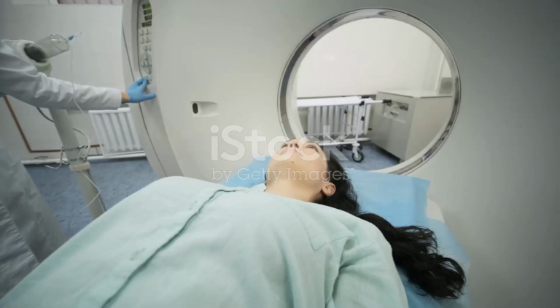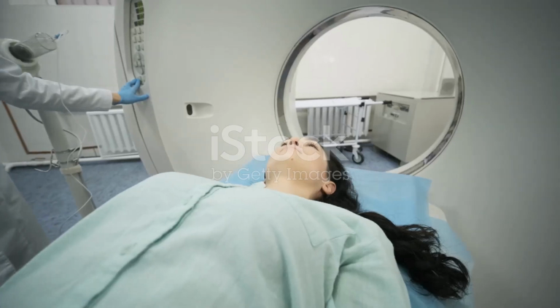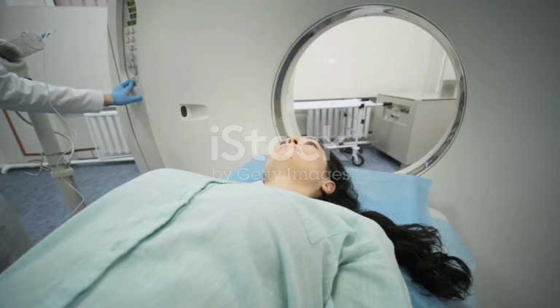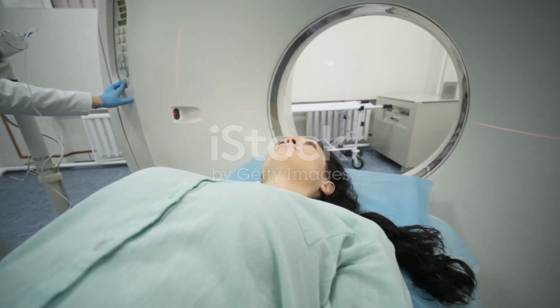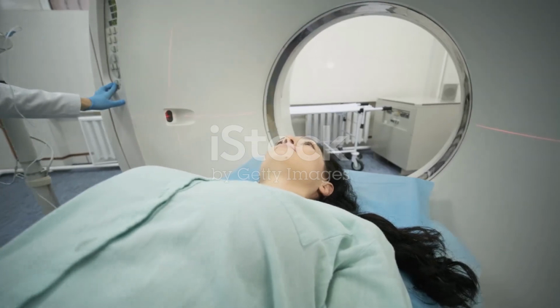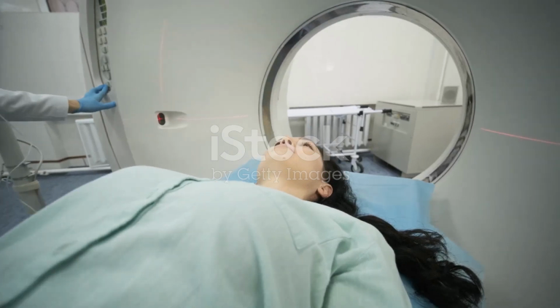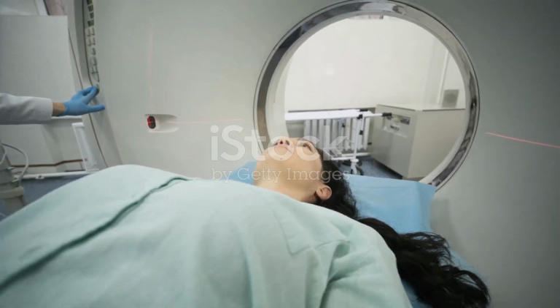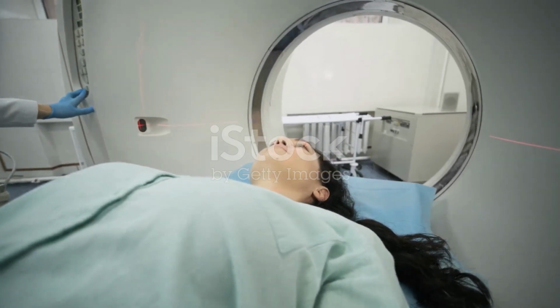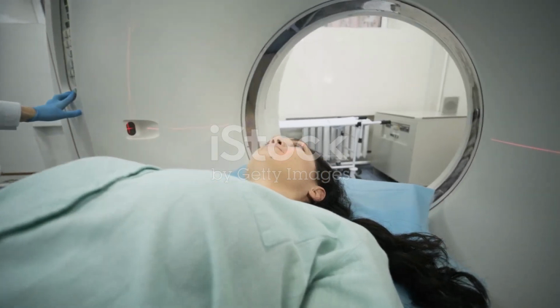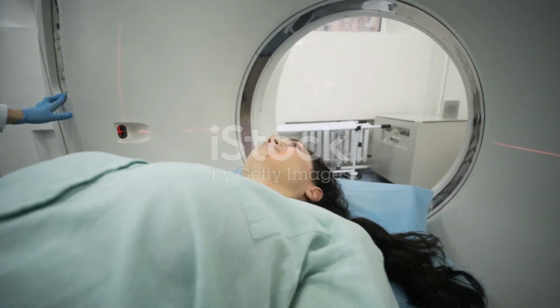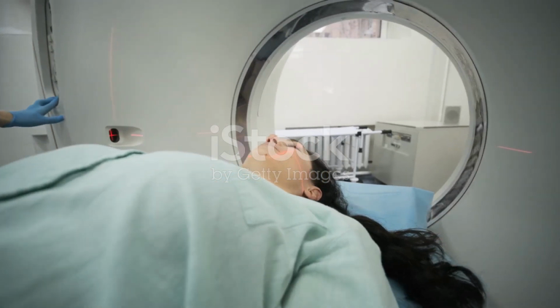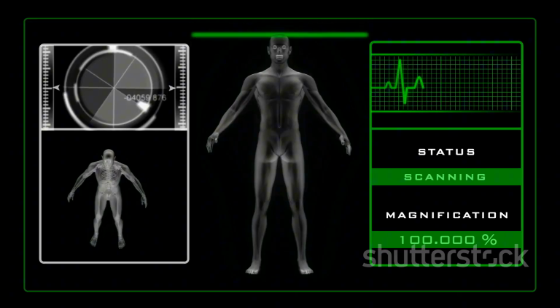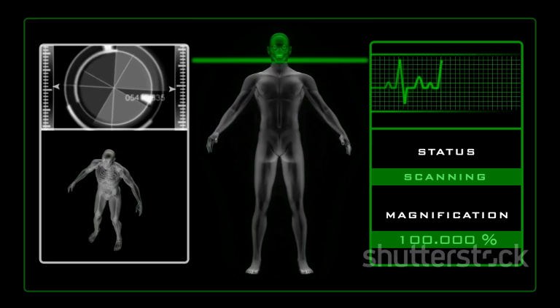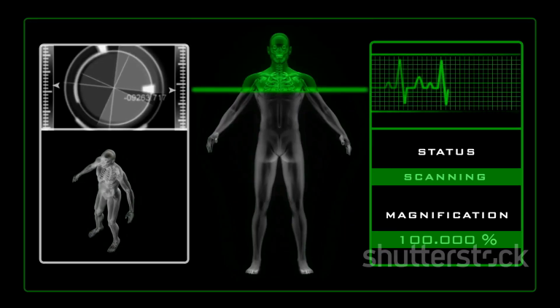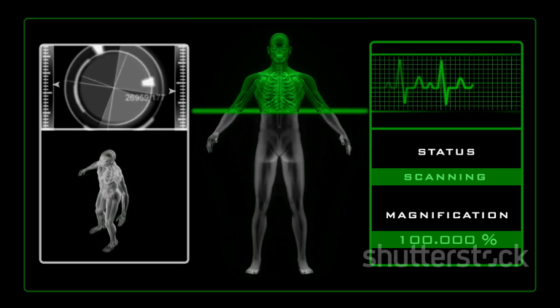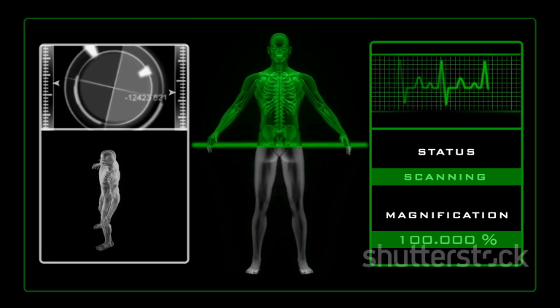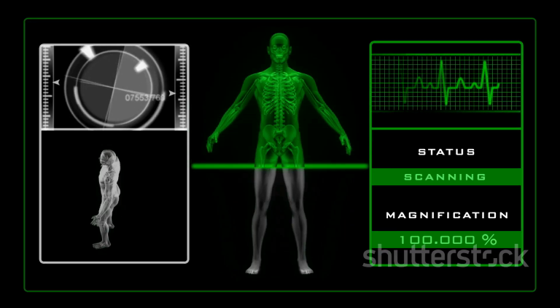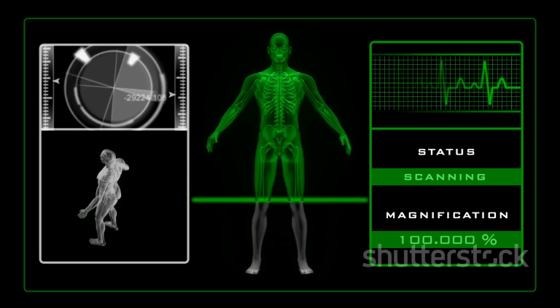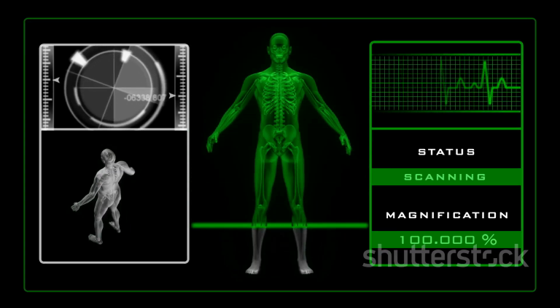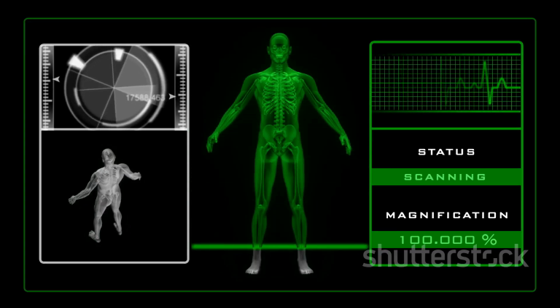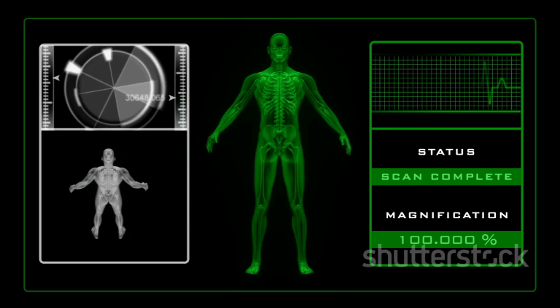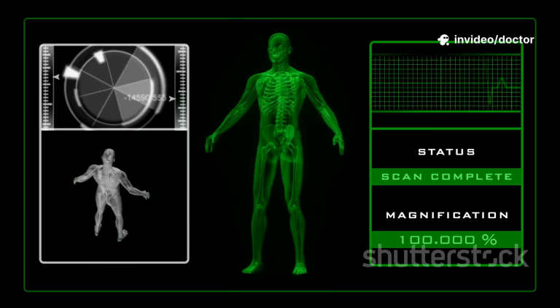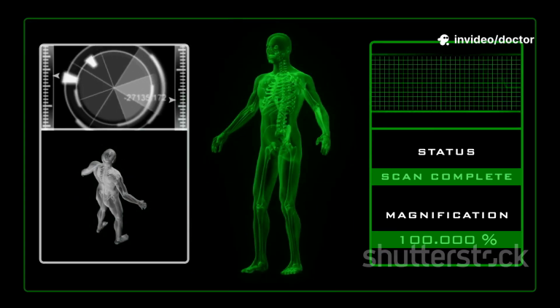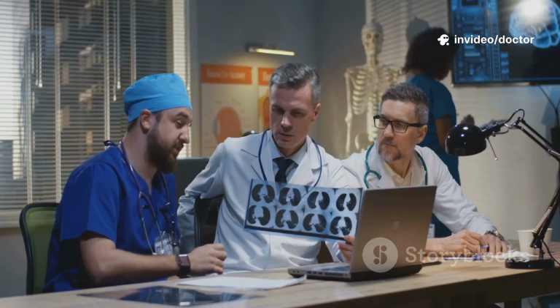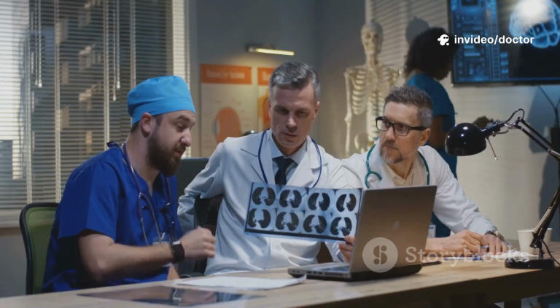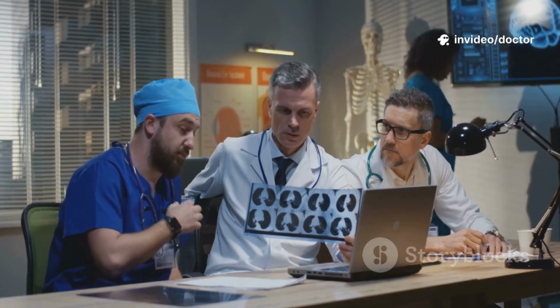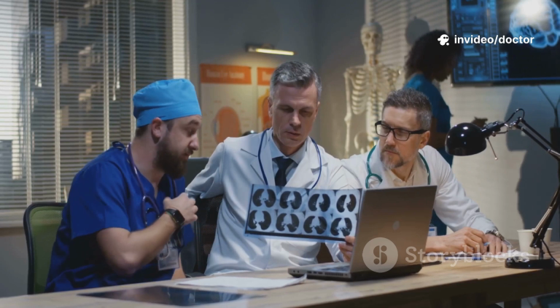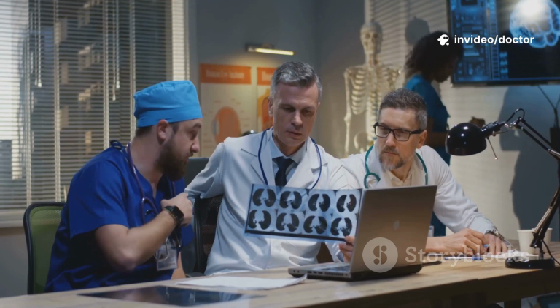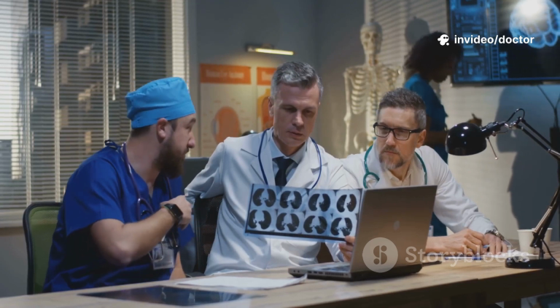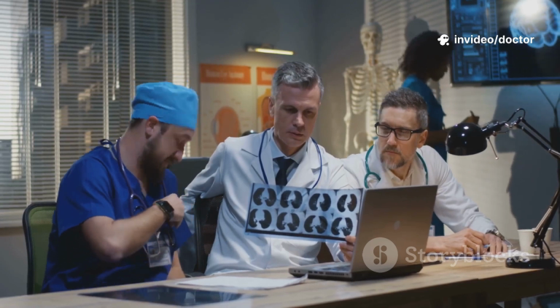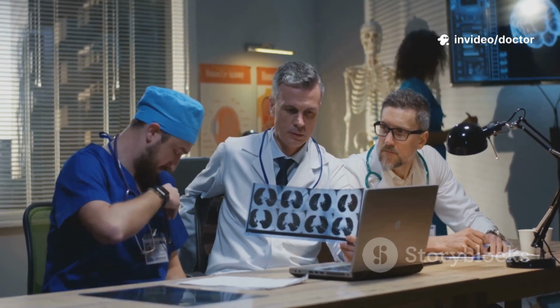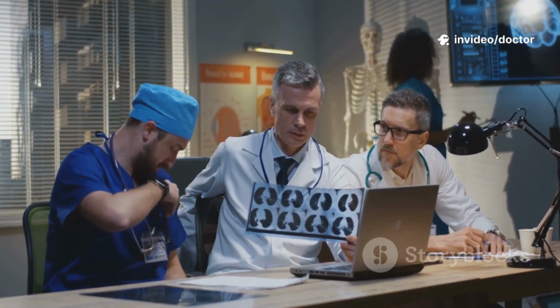It depends on the device inside your chest. It depends on the expertise of the medical team. It depends on the reason you need the scan.